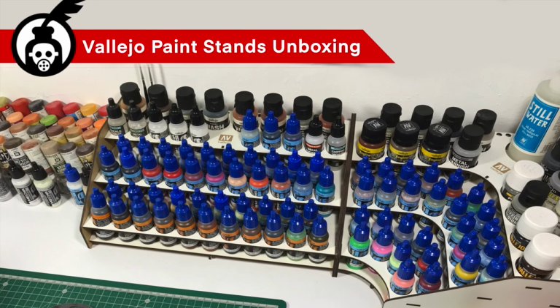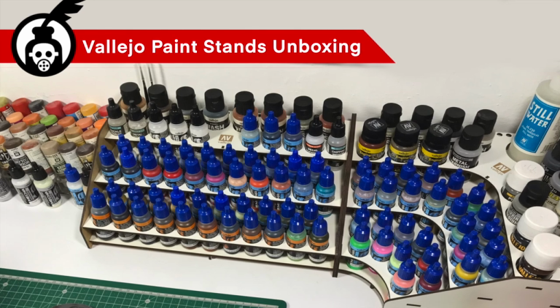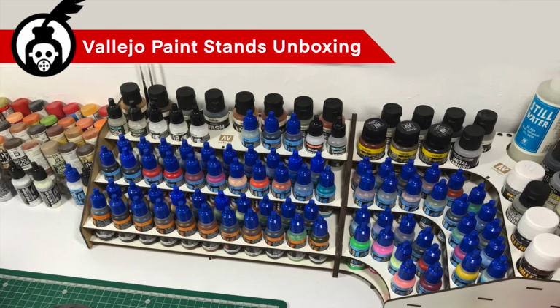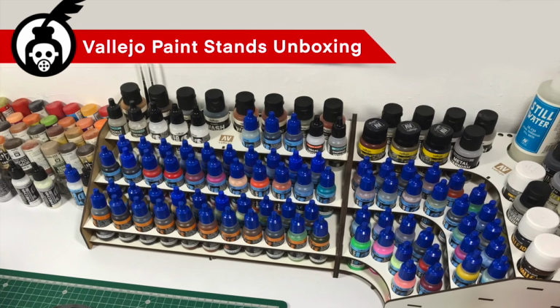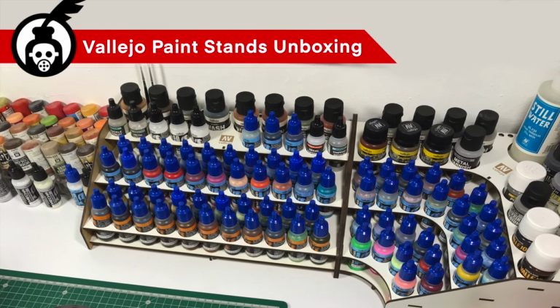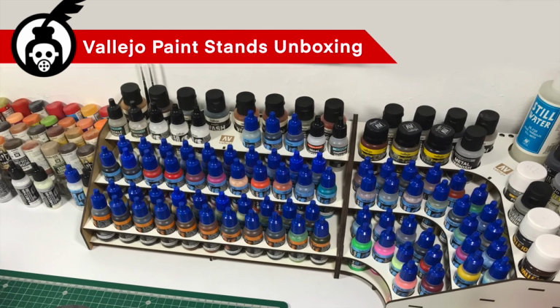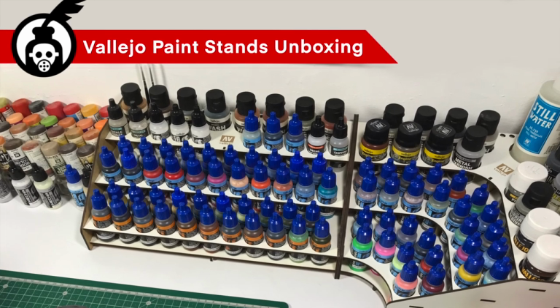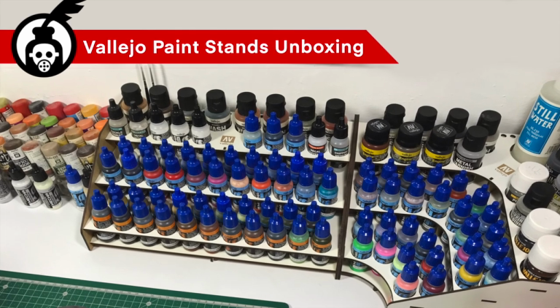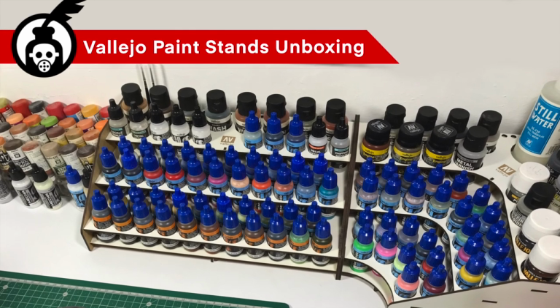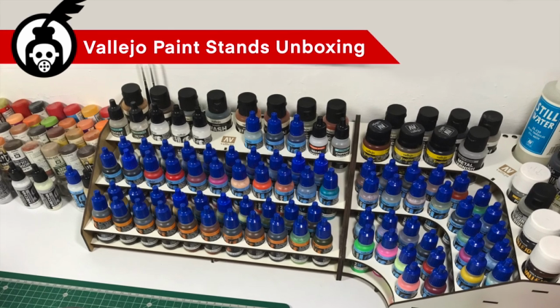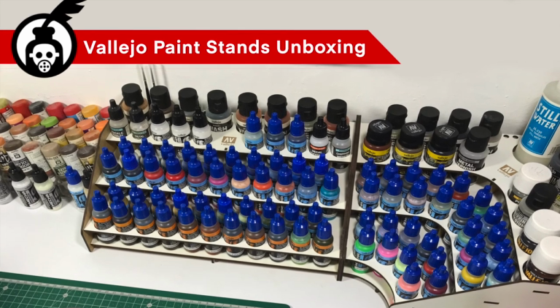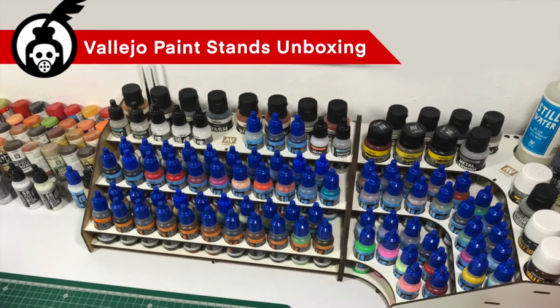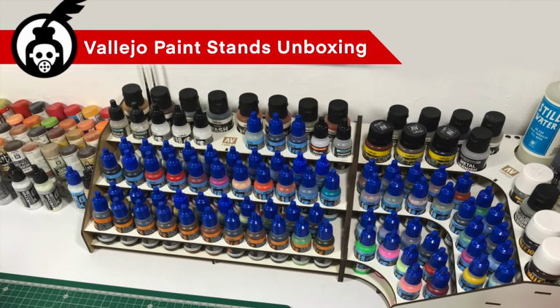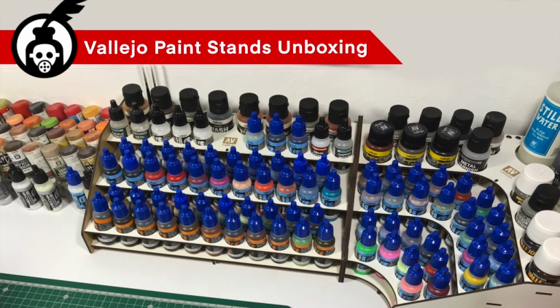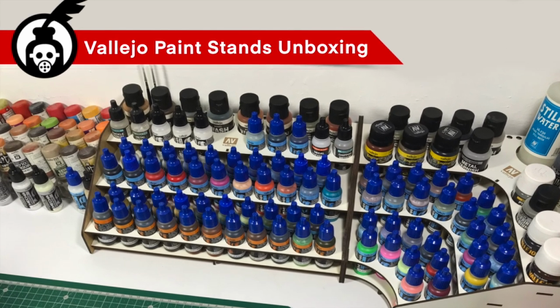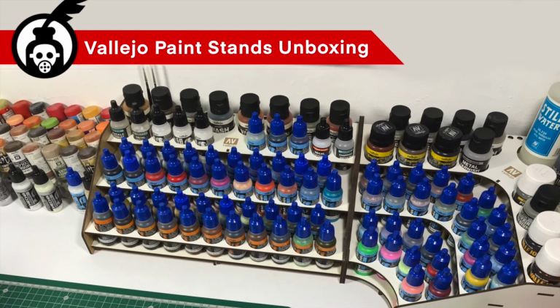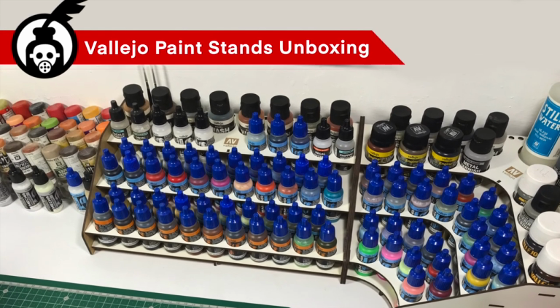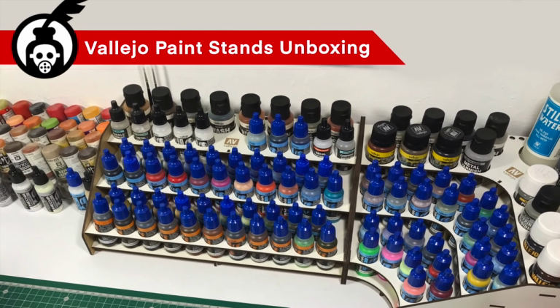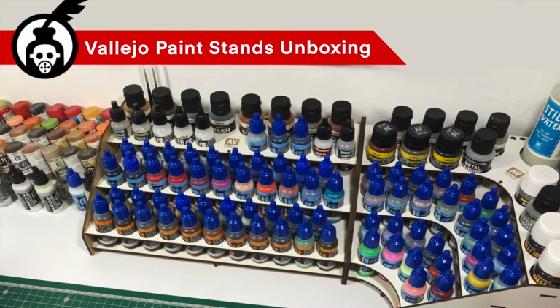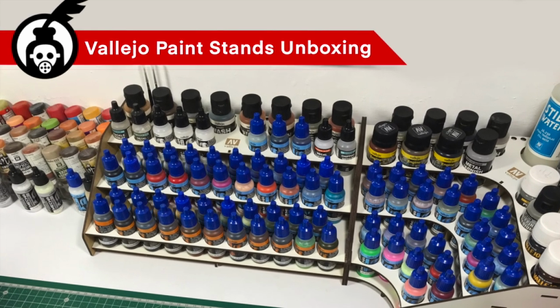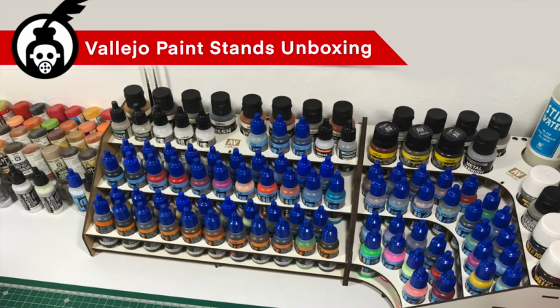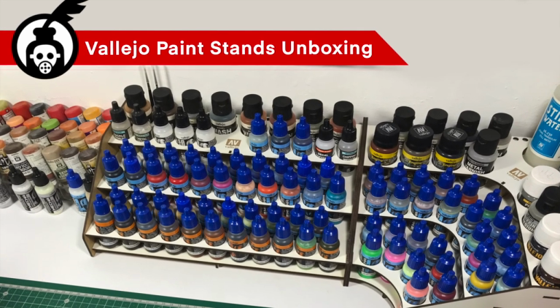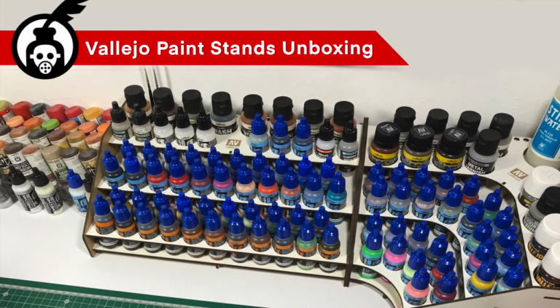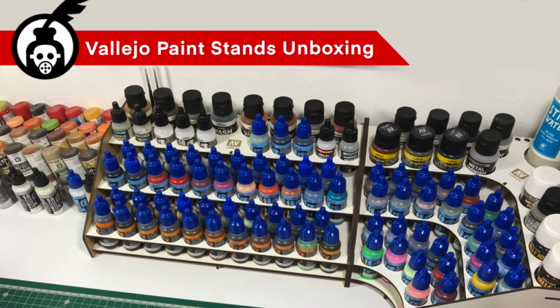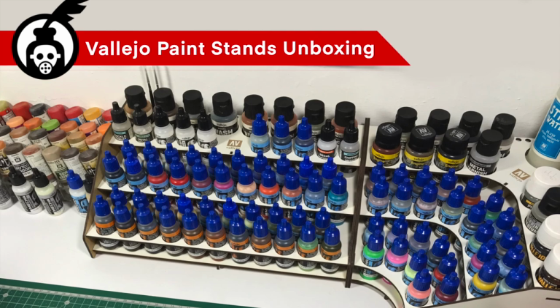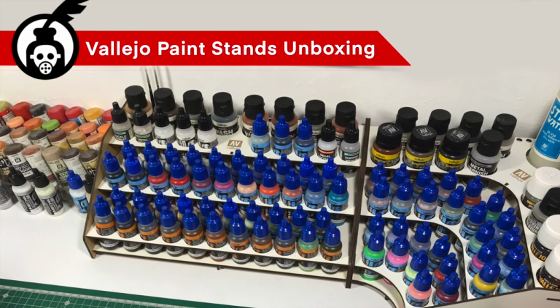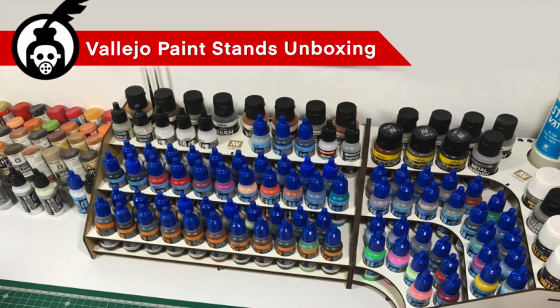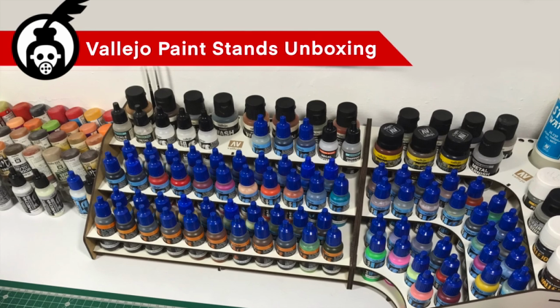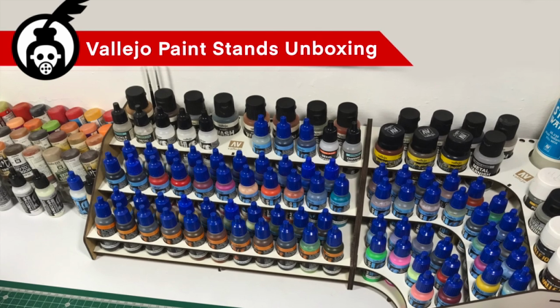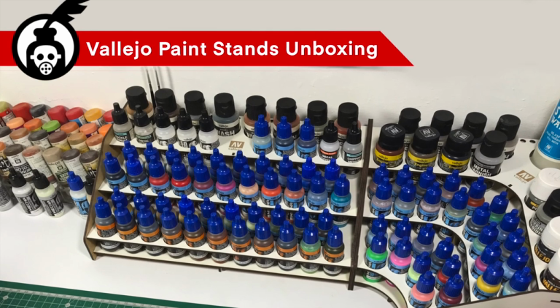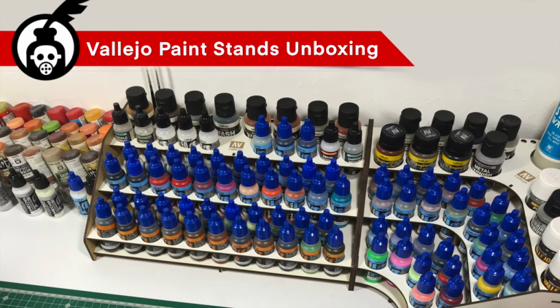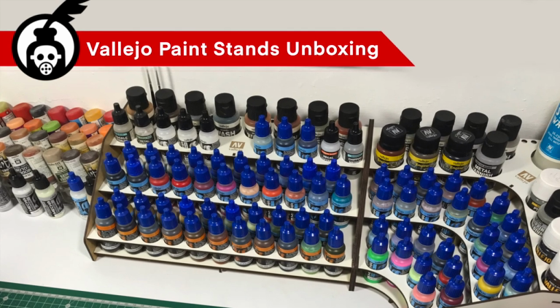Hi, I'm Don and welcome to my channel. Today we're going to unbox a couple of Vallejo paint stands.